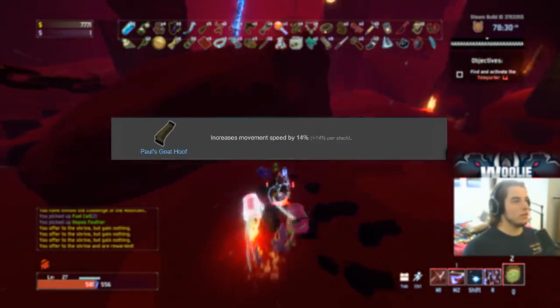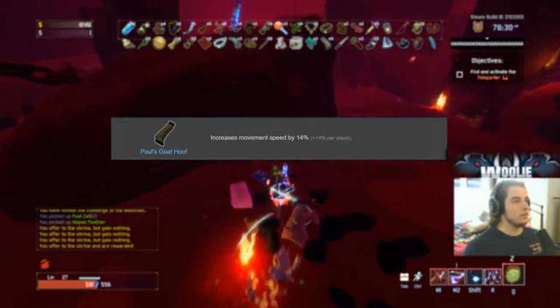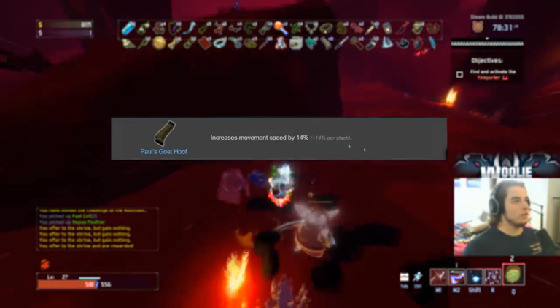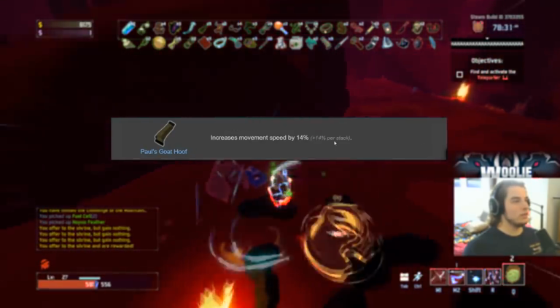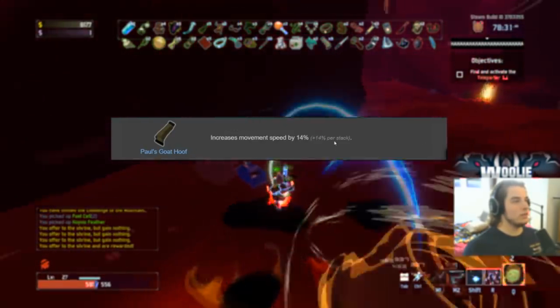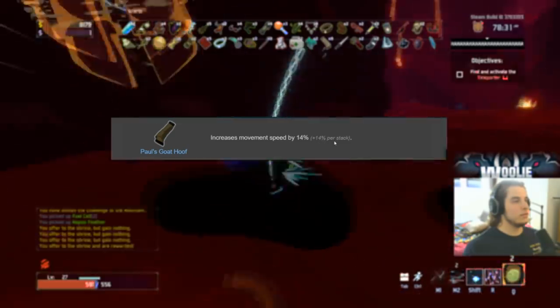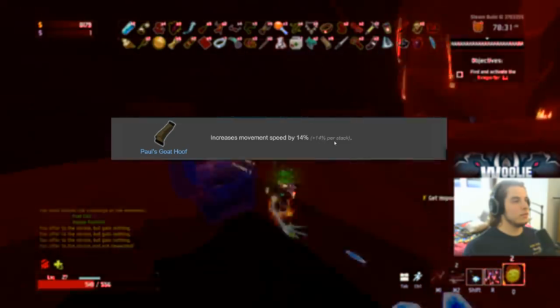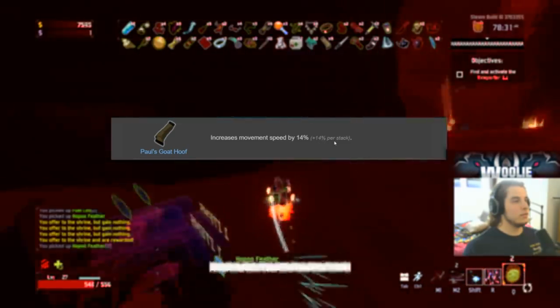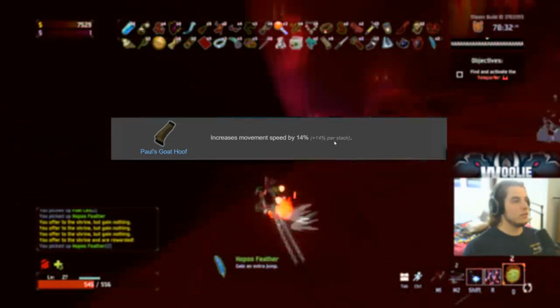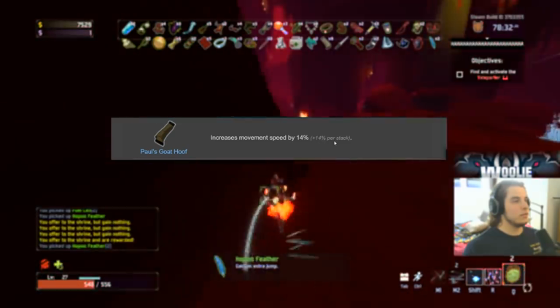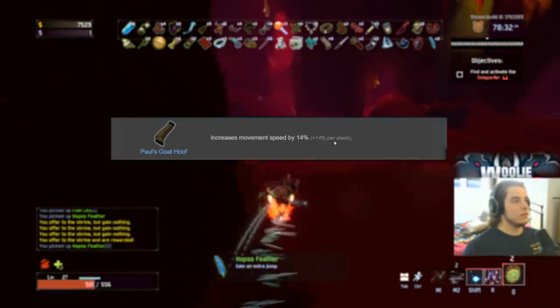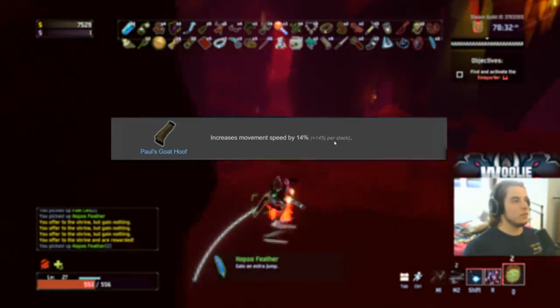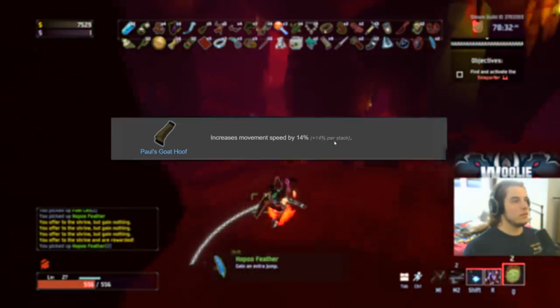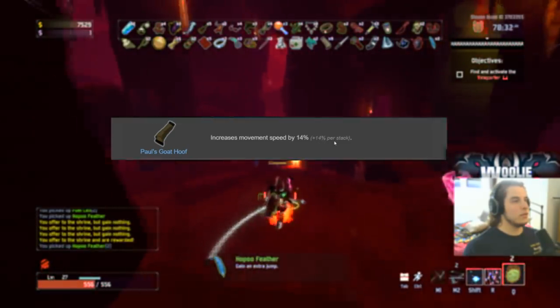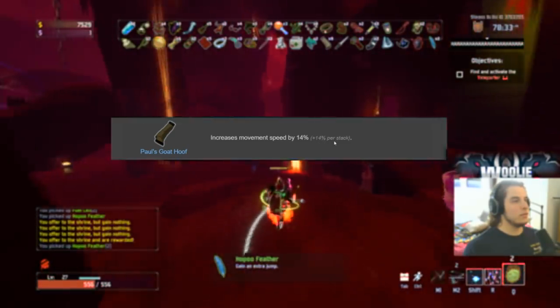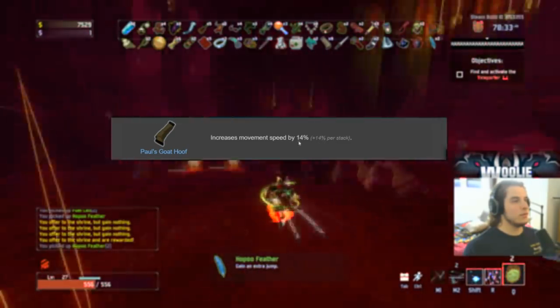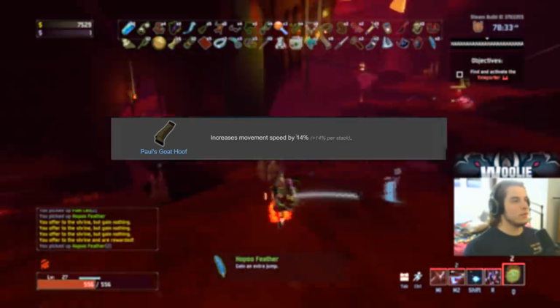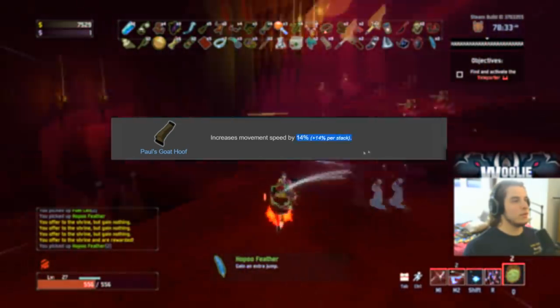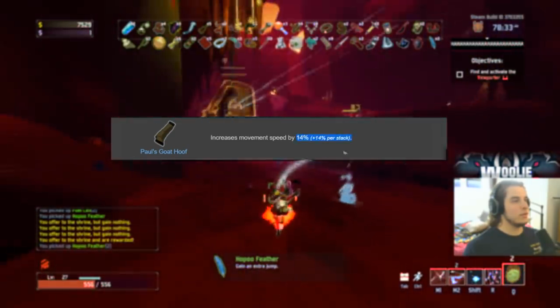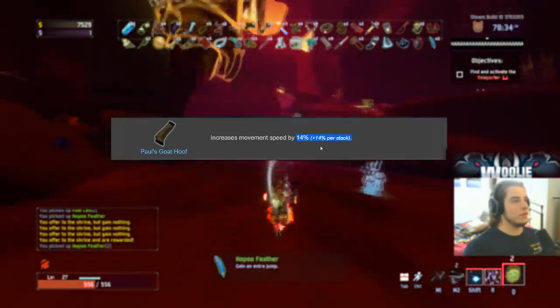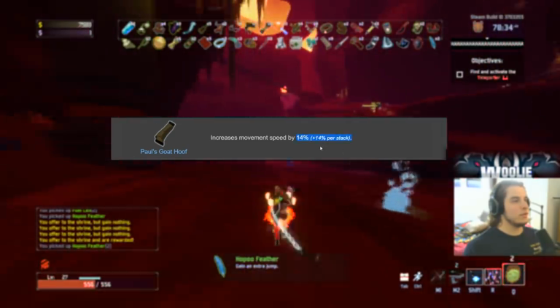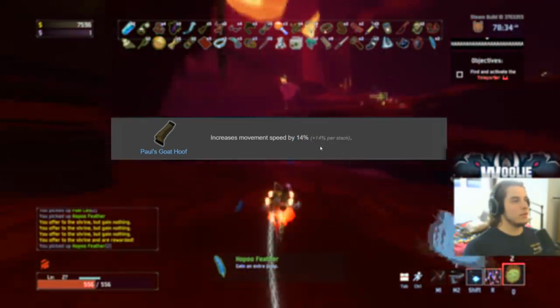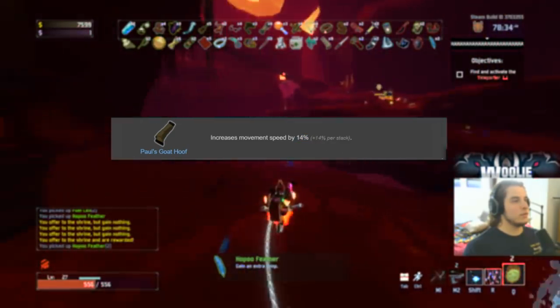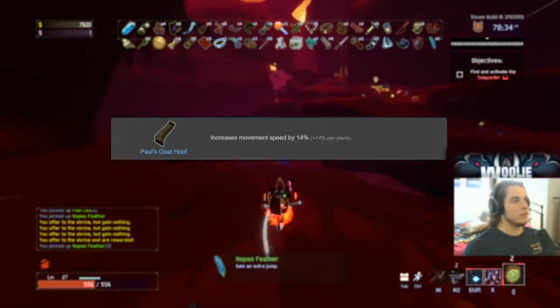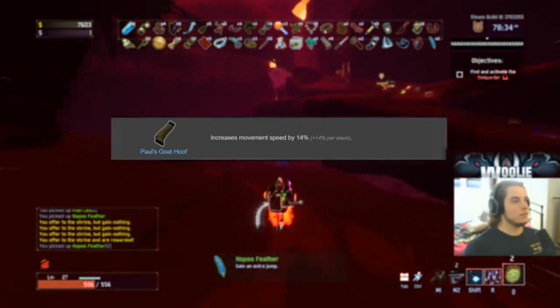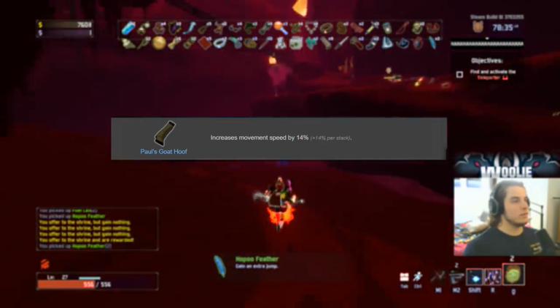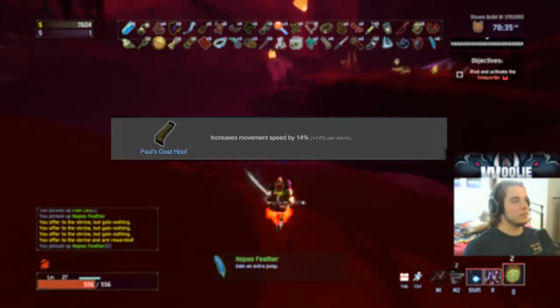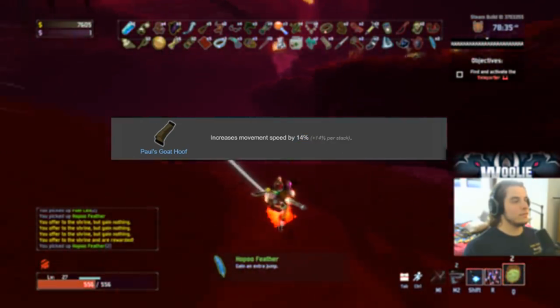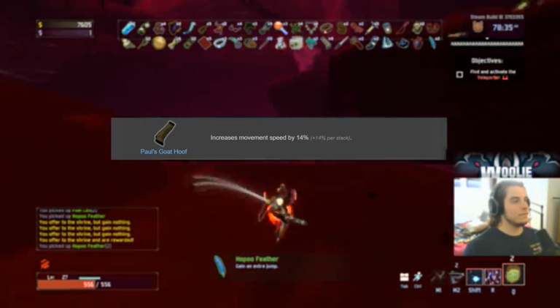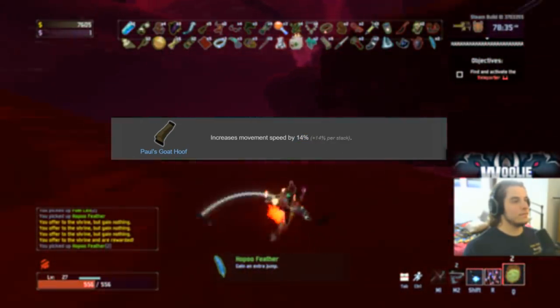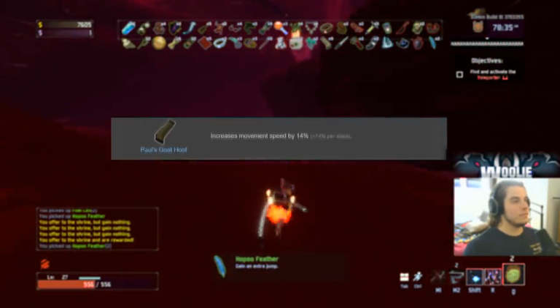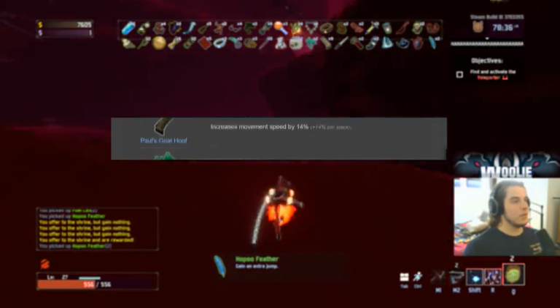Paul's Goat Hoof gets an A. Mobility is very, very good in this game, and this gives you a straight 14% movement speed increase. Very good.